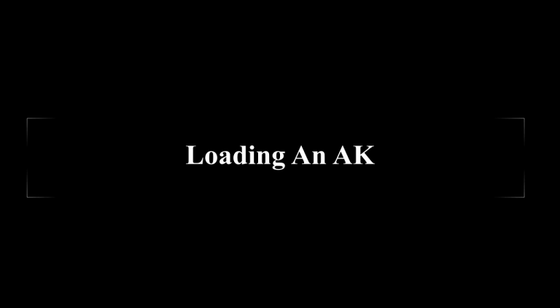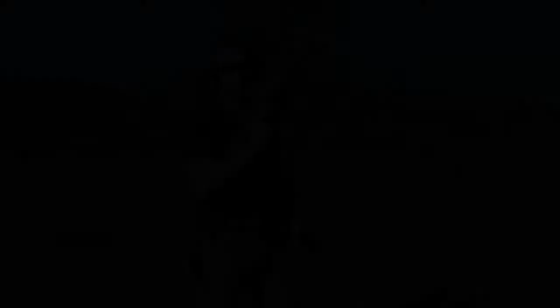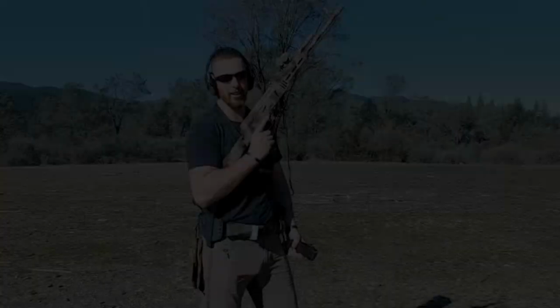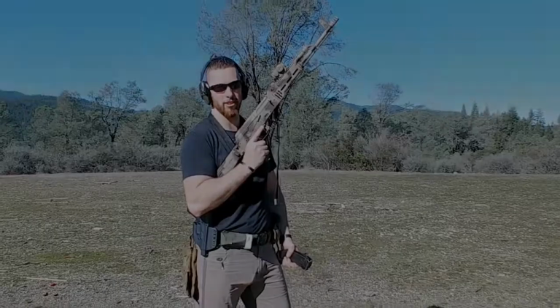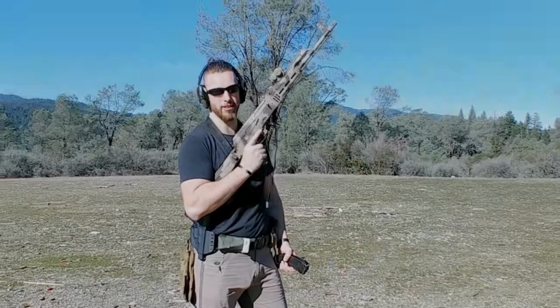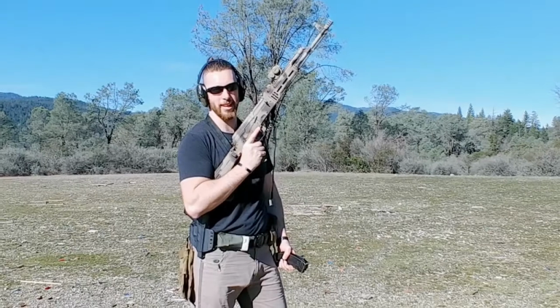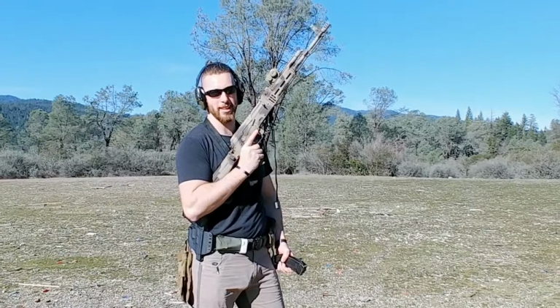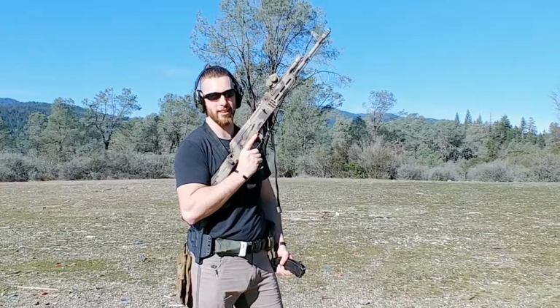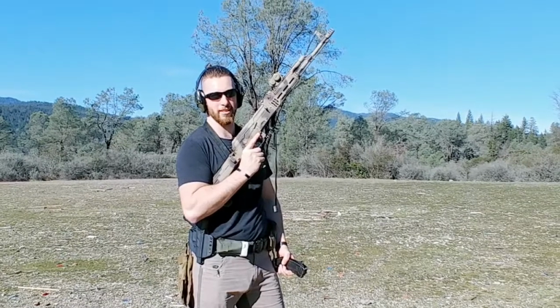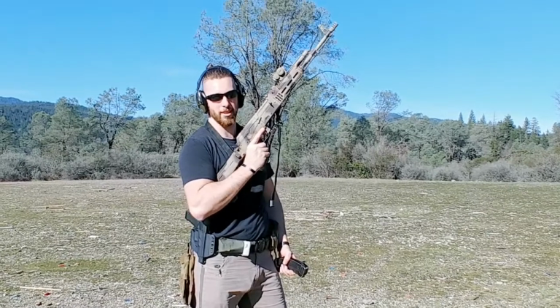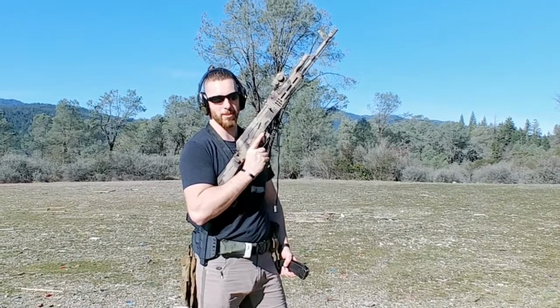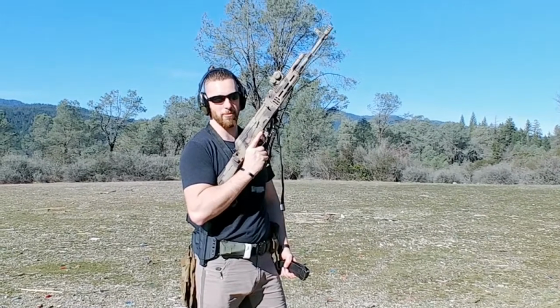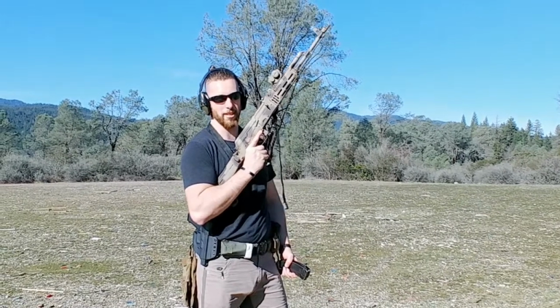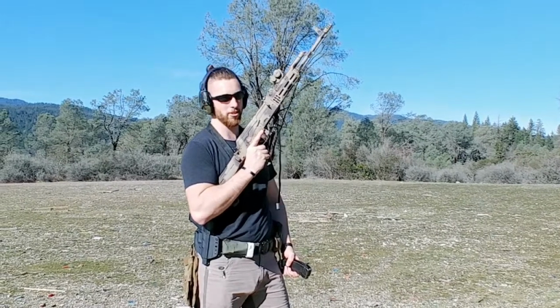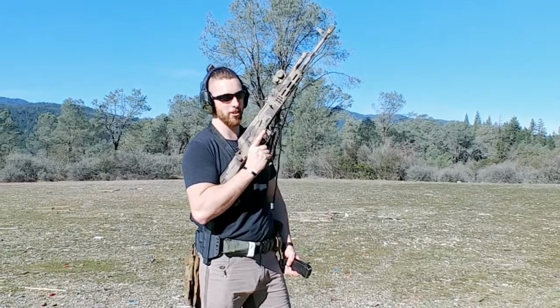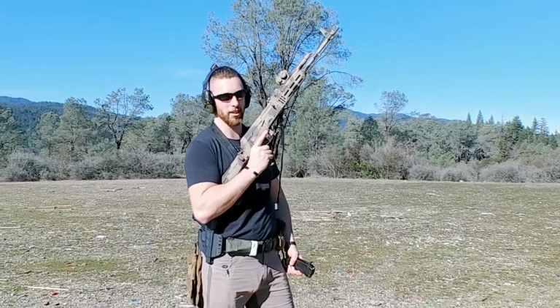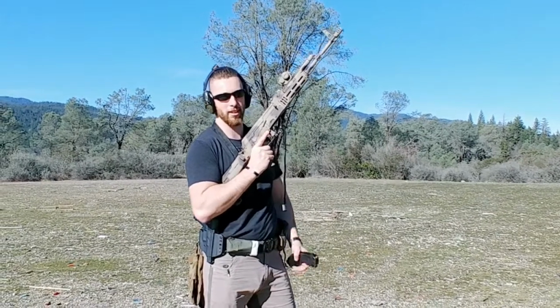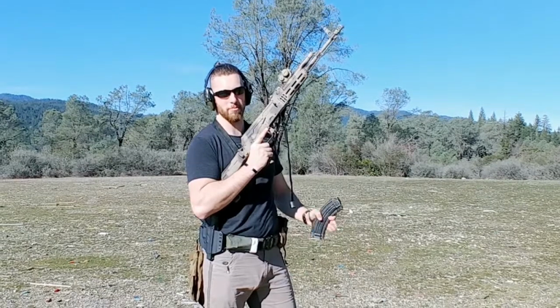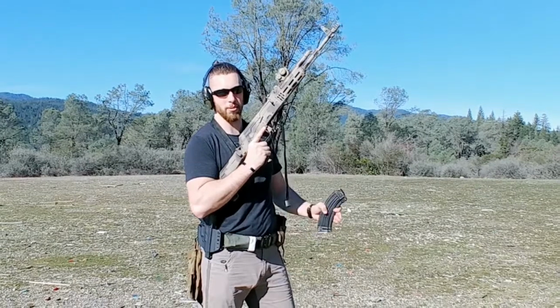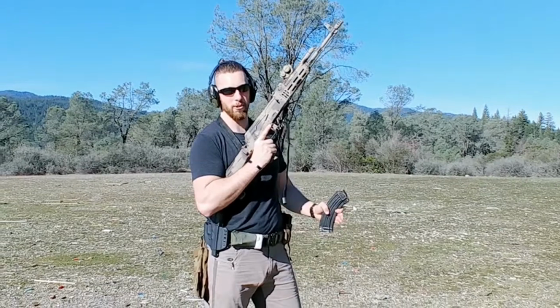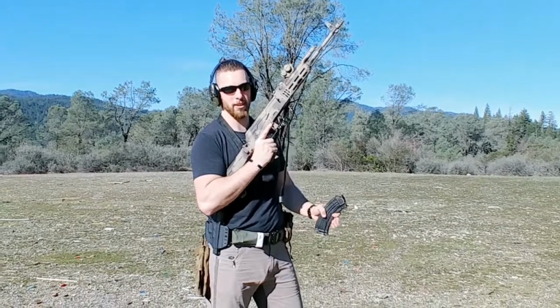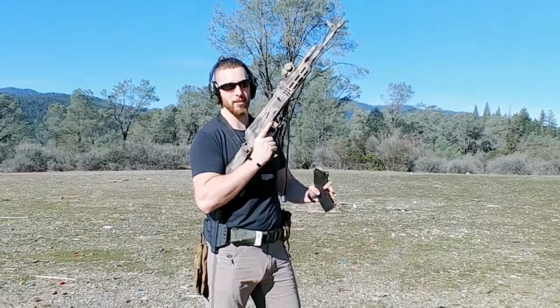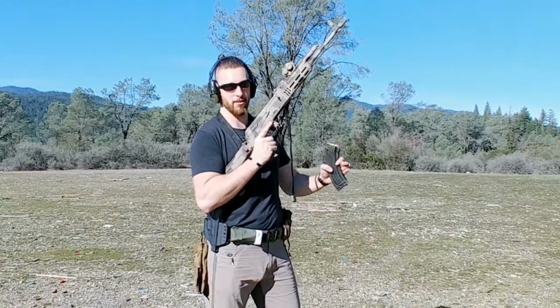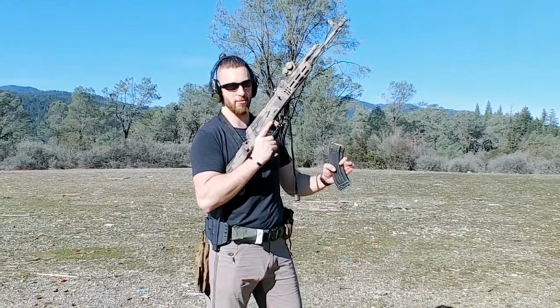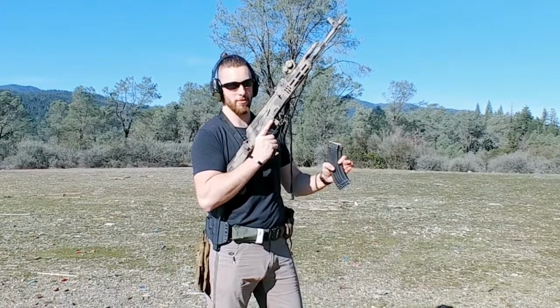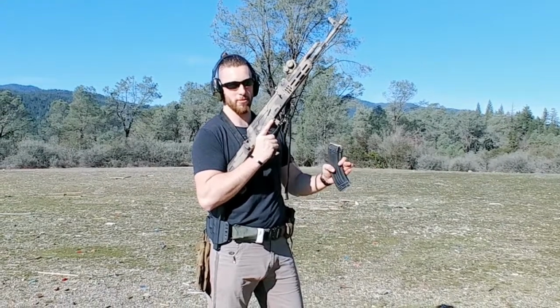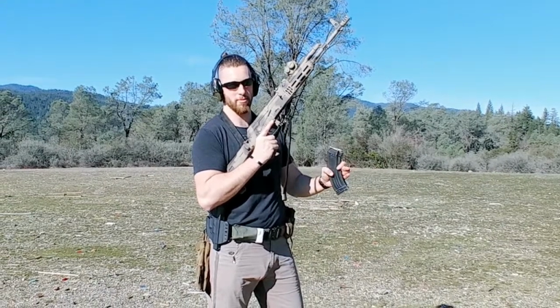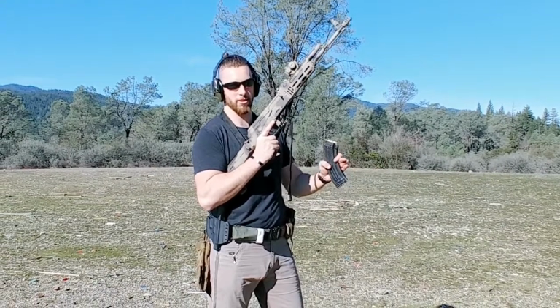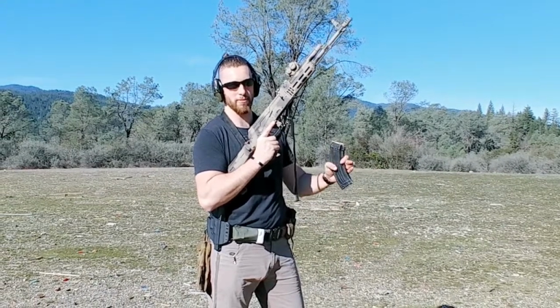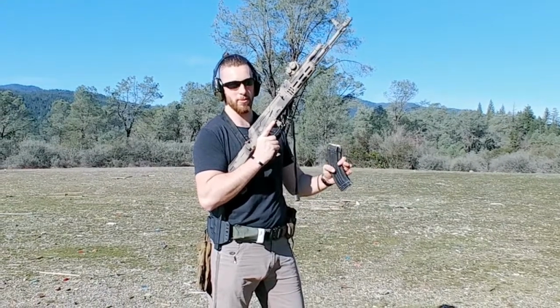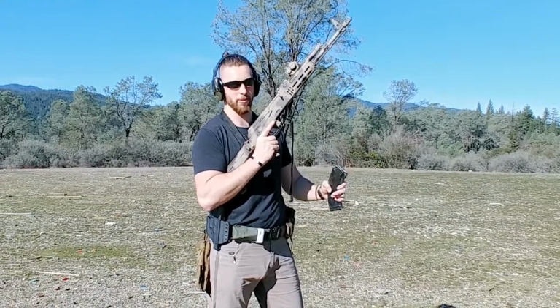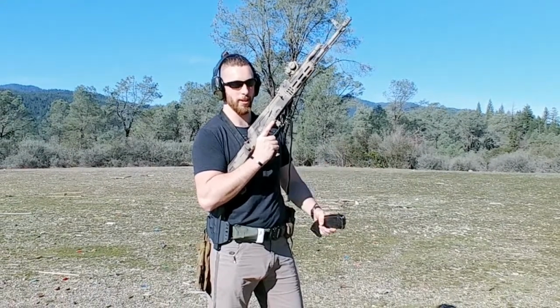Loading and charging the AK. There are a couple different ways to charge it. Both work. Do whichever one is most comfortable for you.